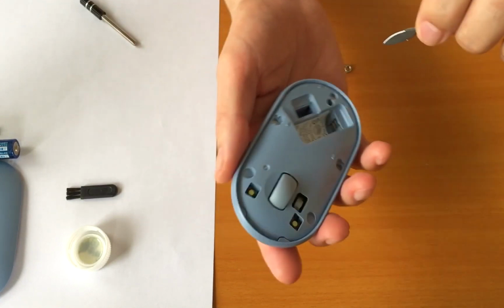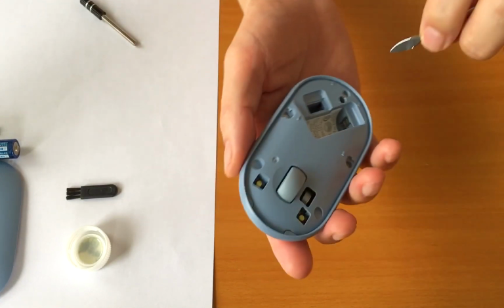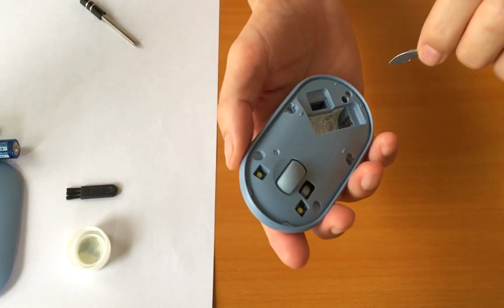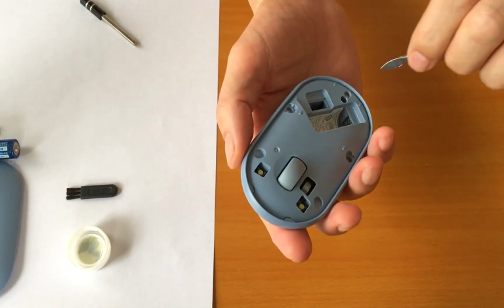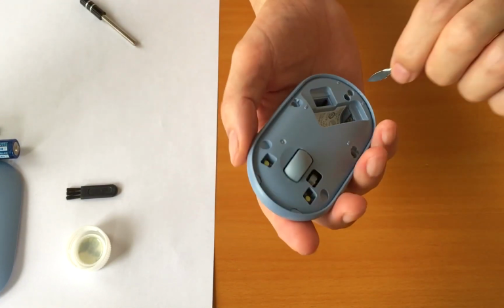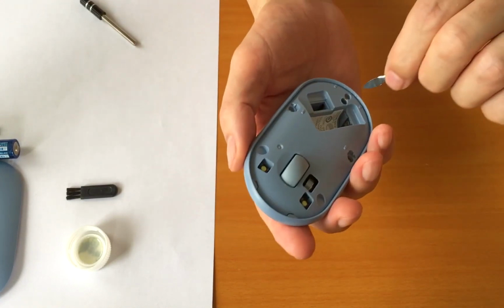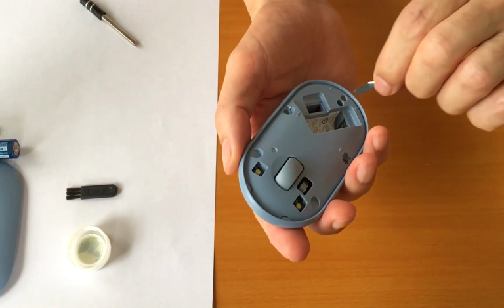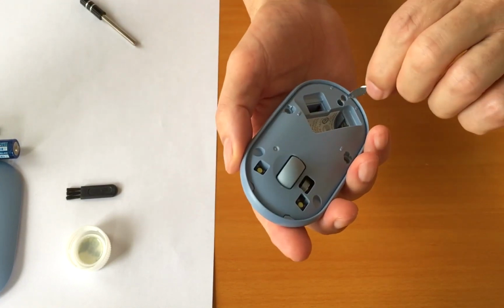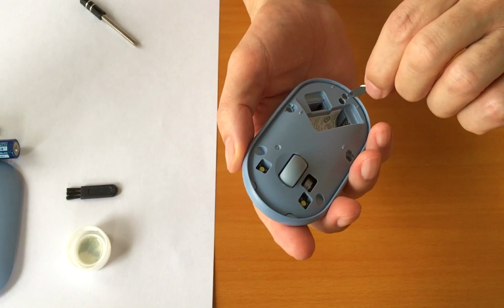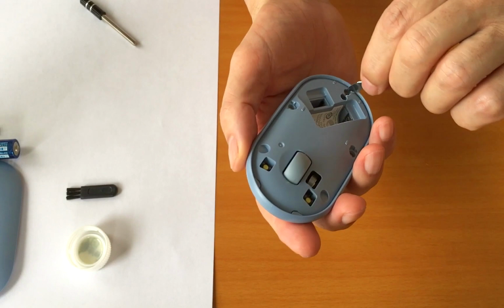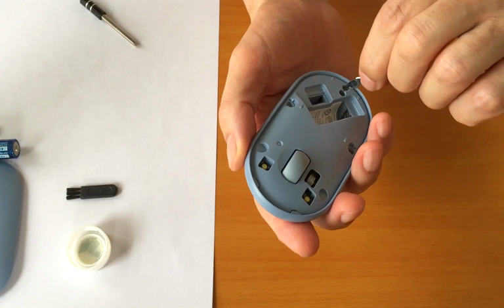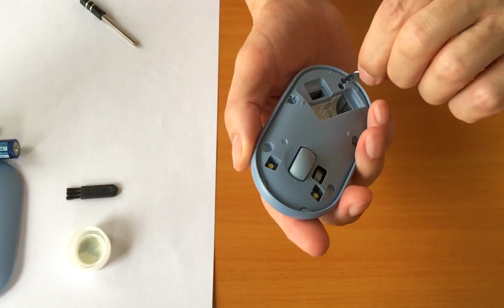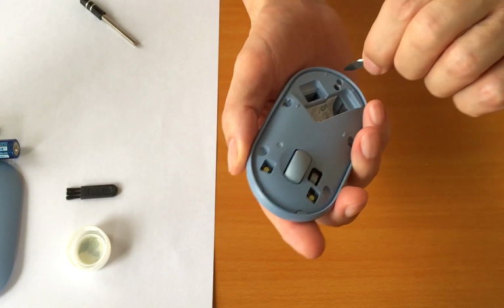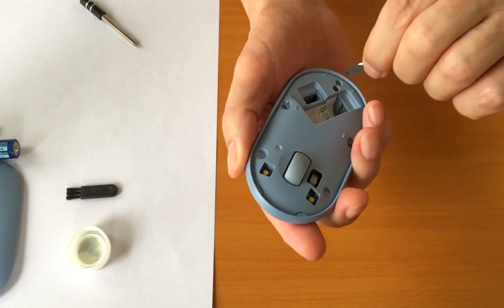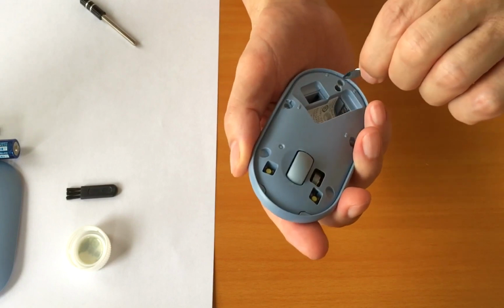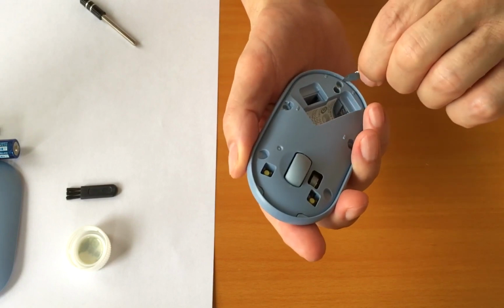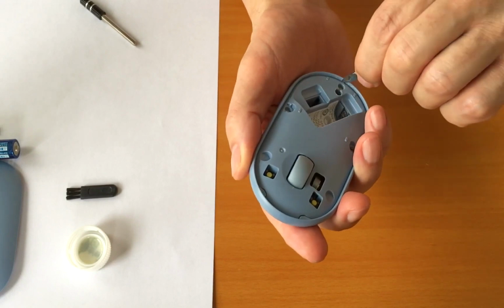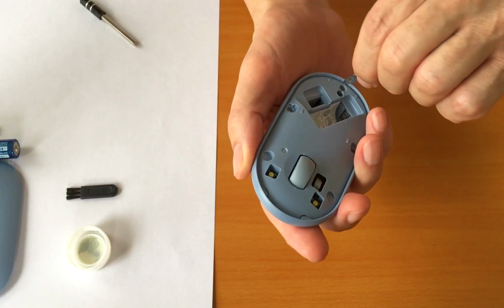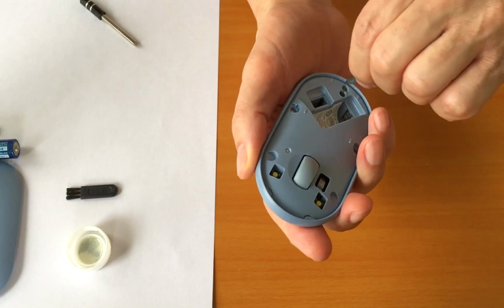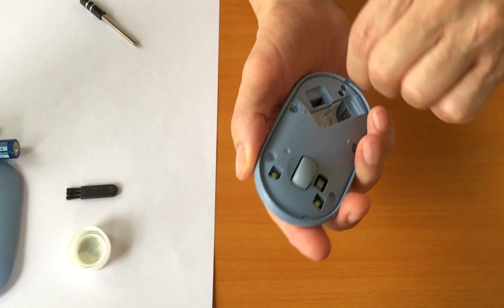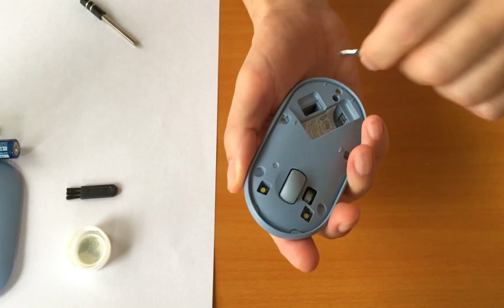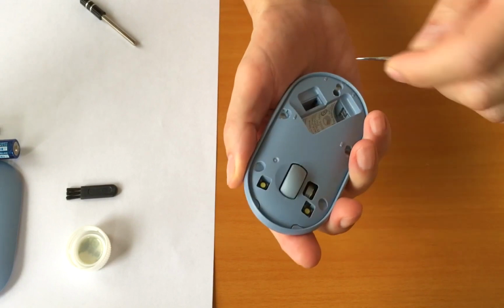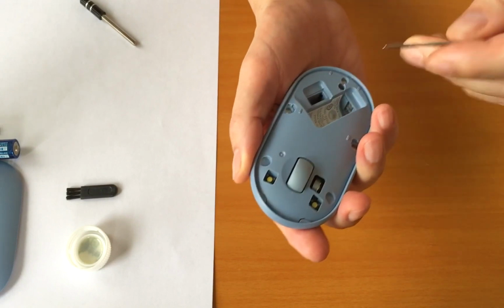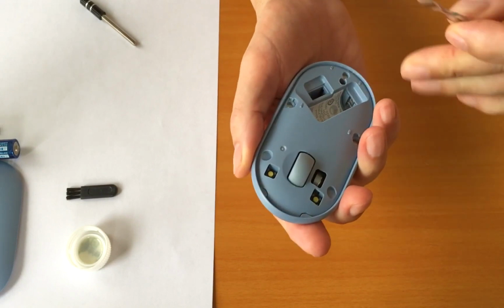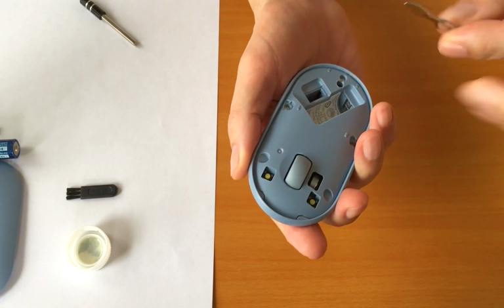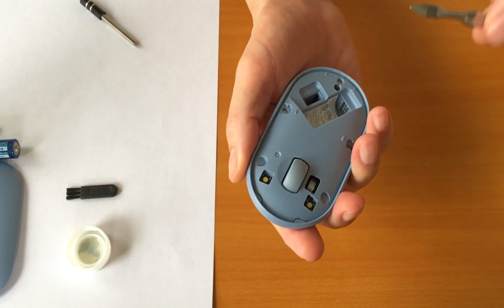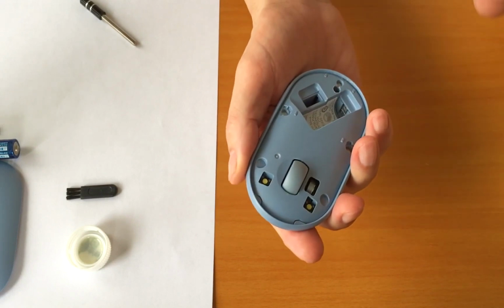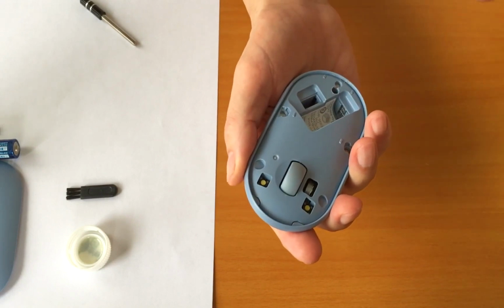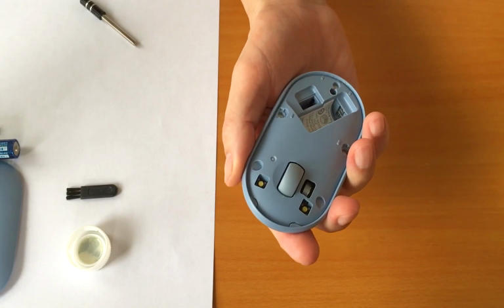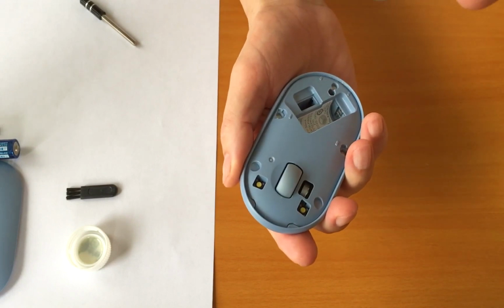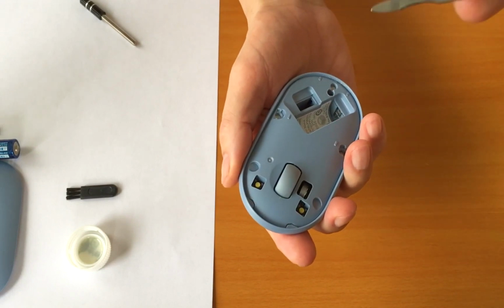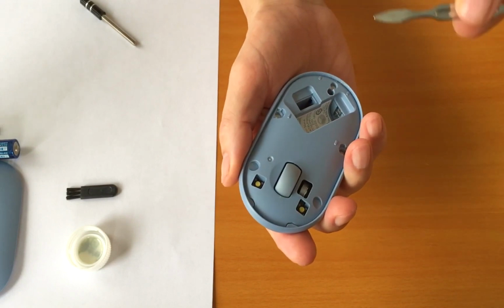Next, remove the inner cover with something thin.